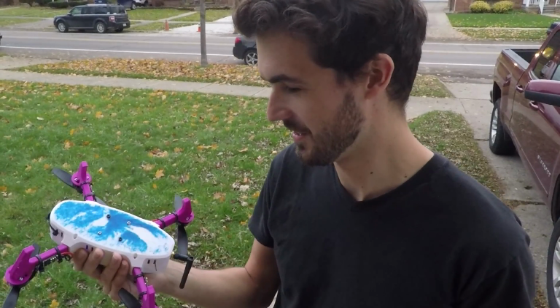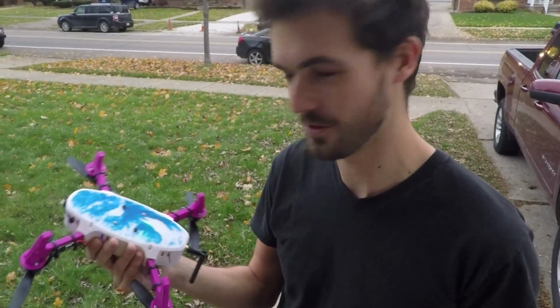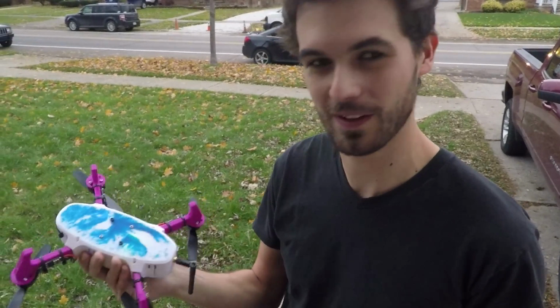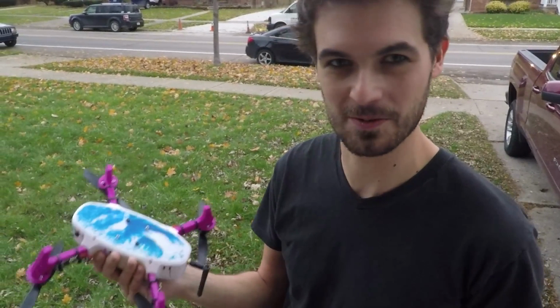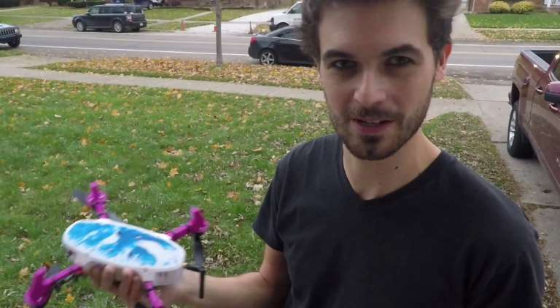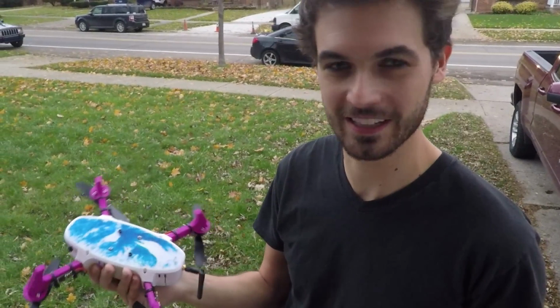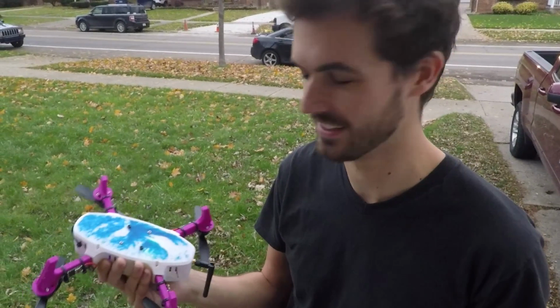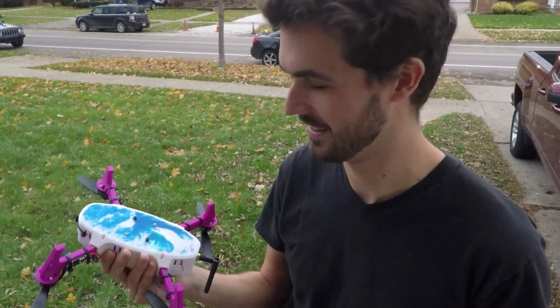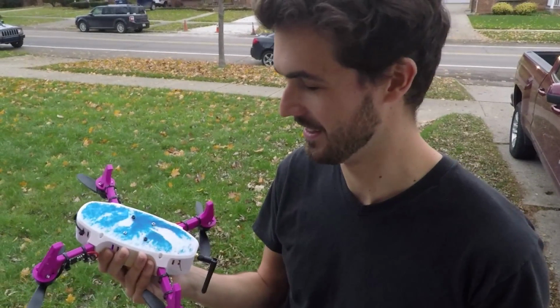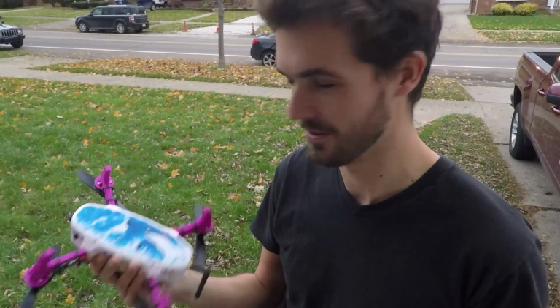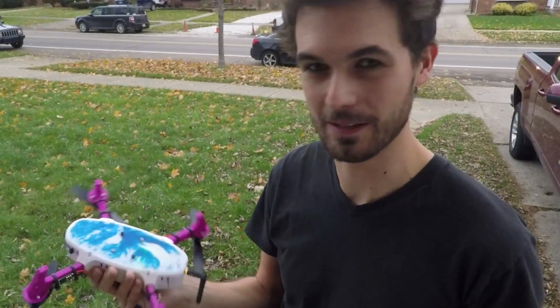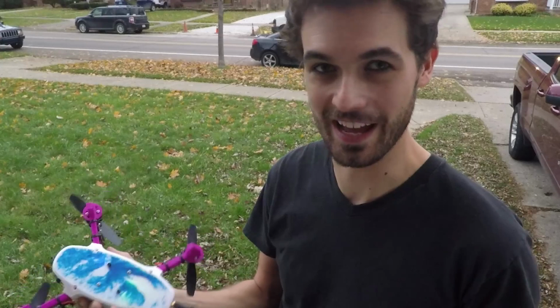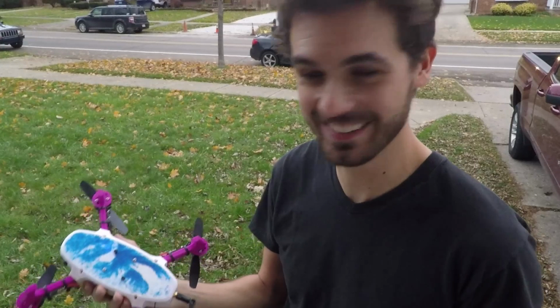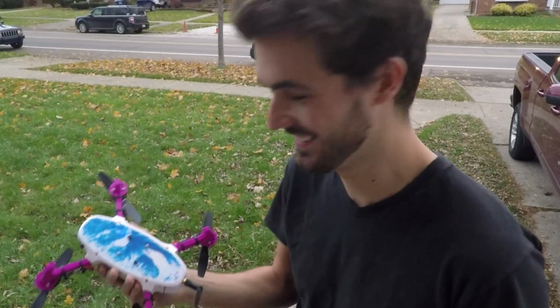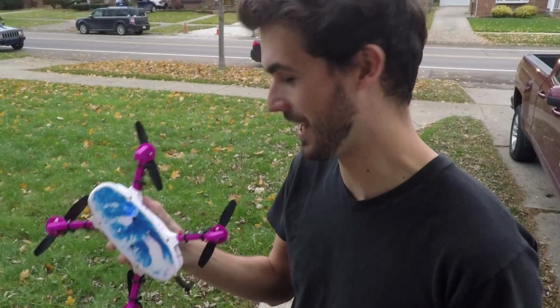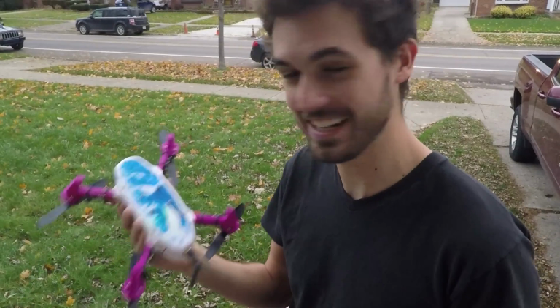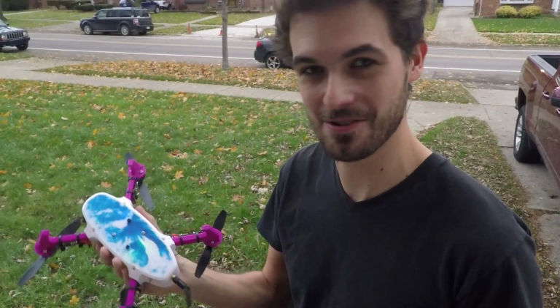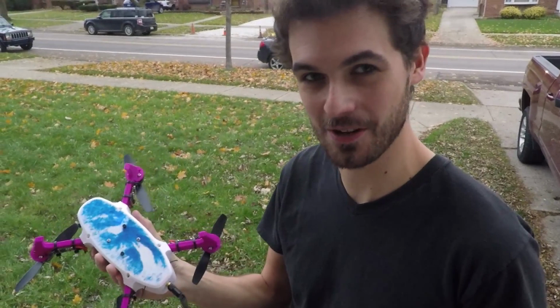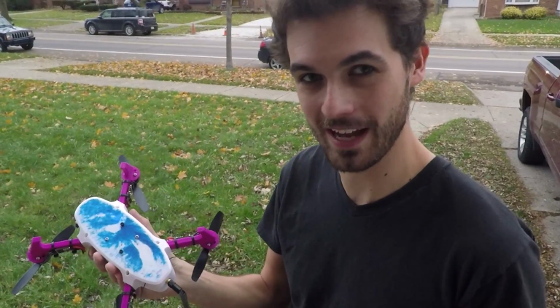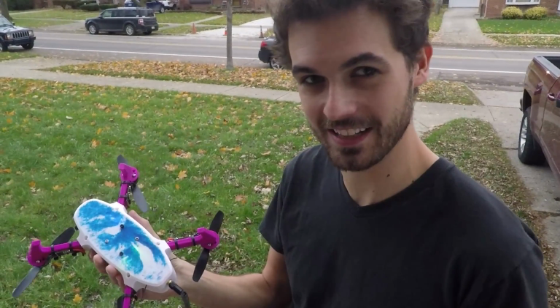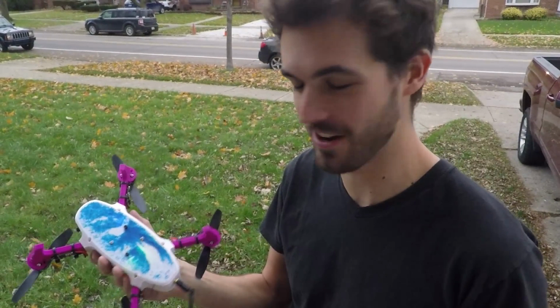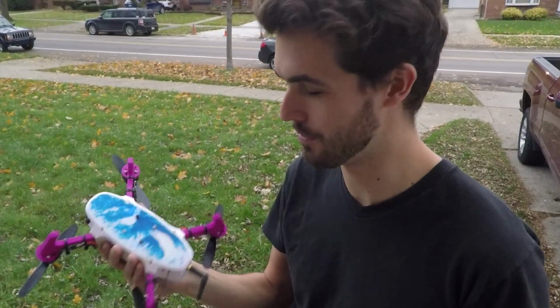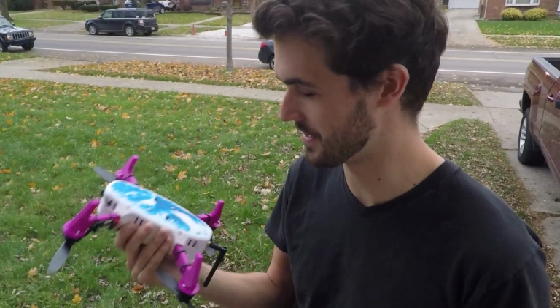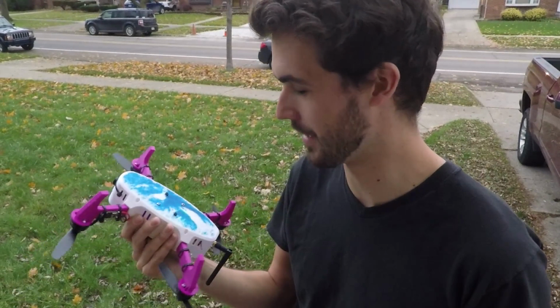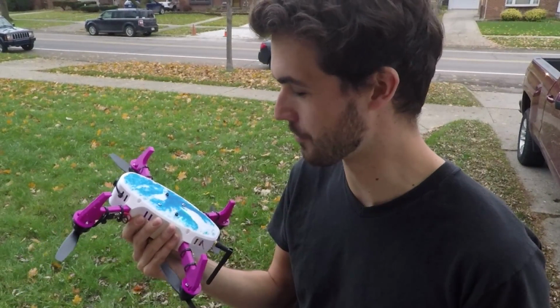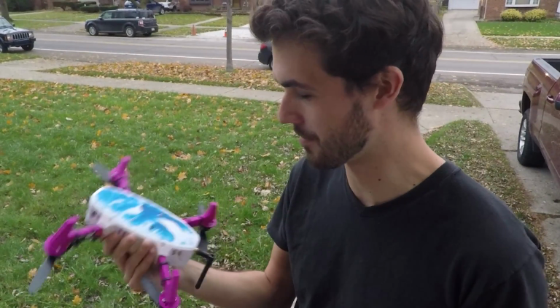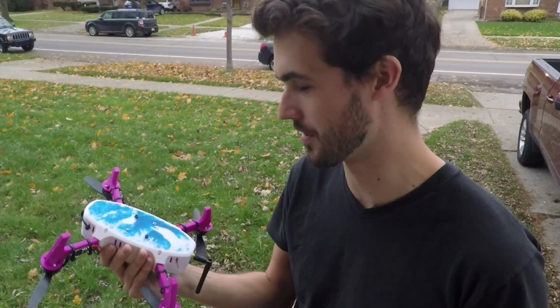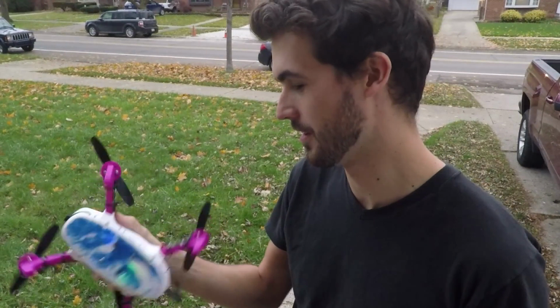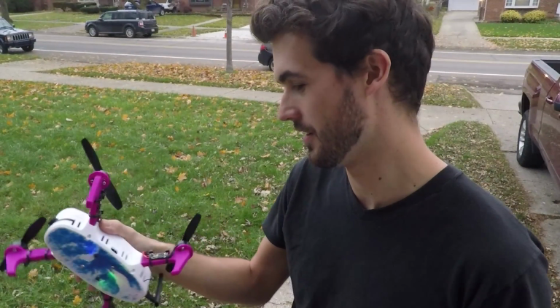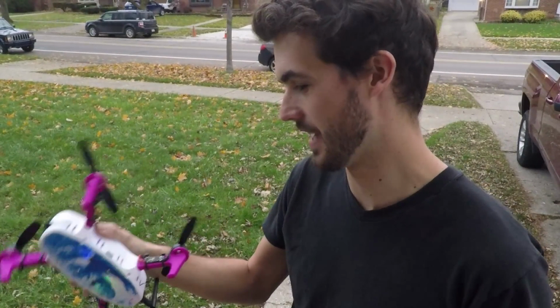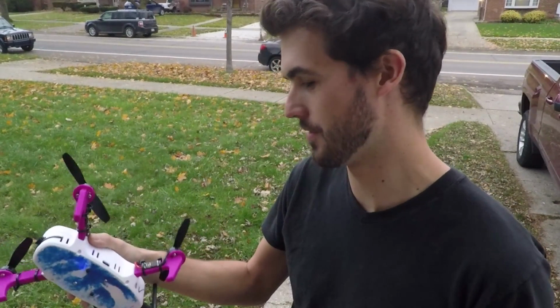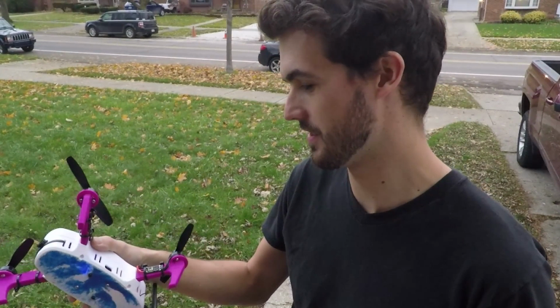So it flies really, really bad. What I need to do is go back in there and put some rubber dampeners.